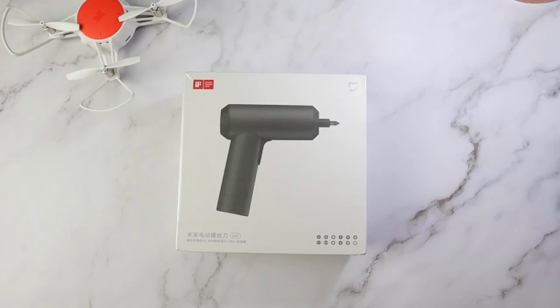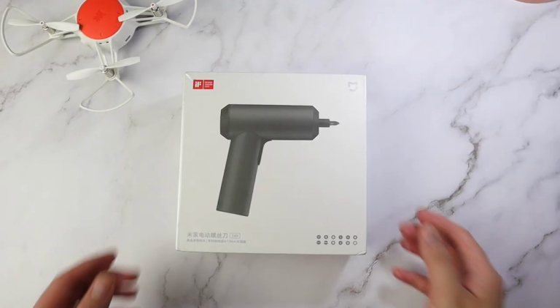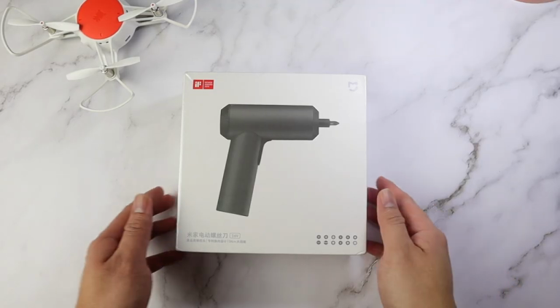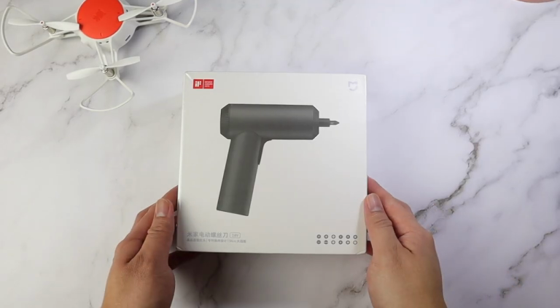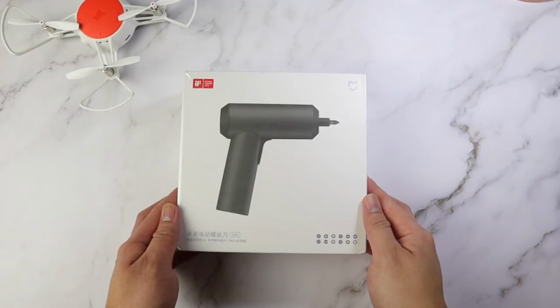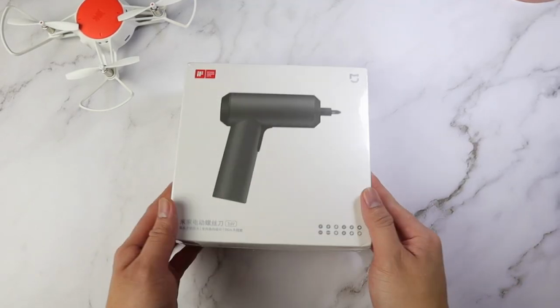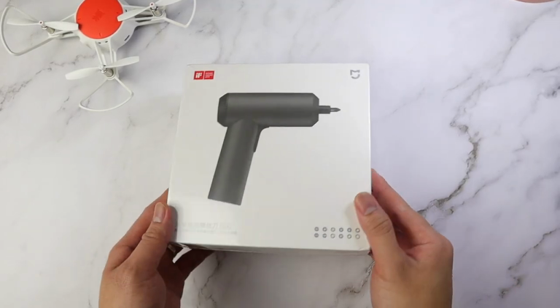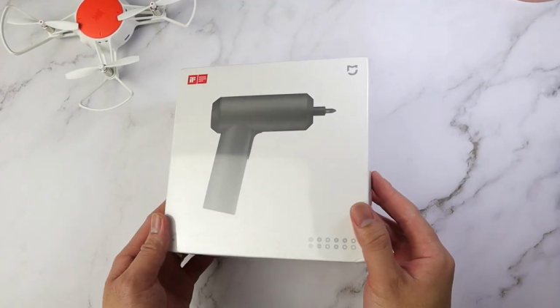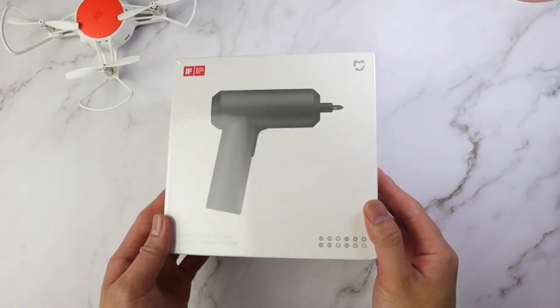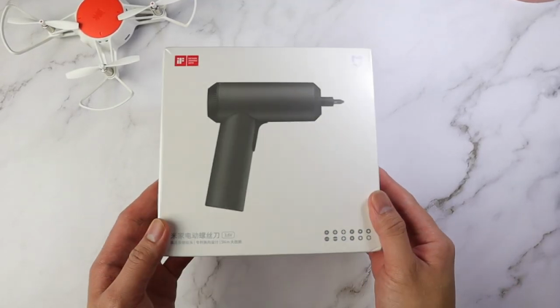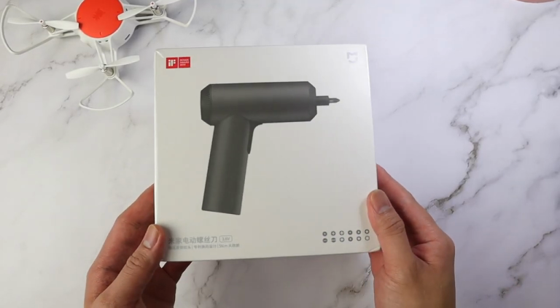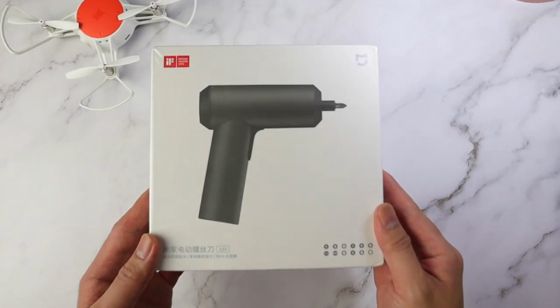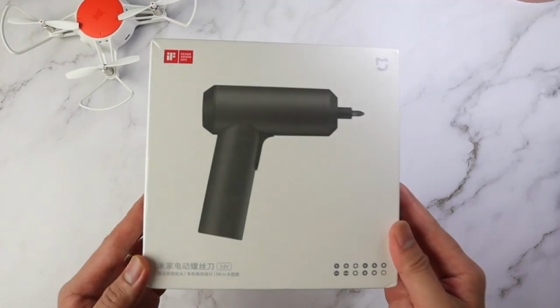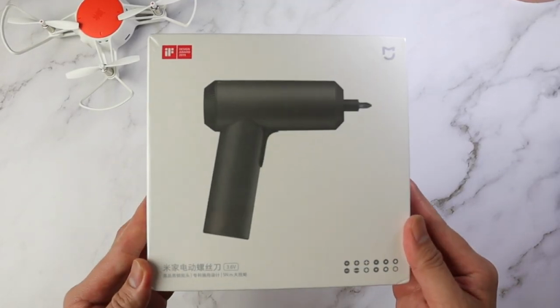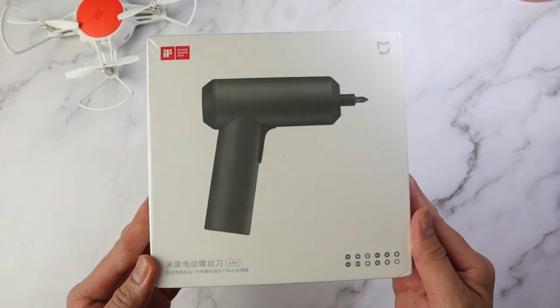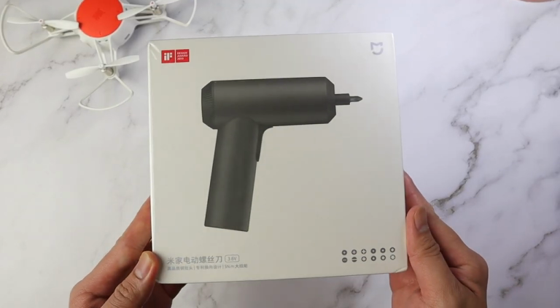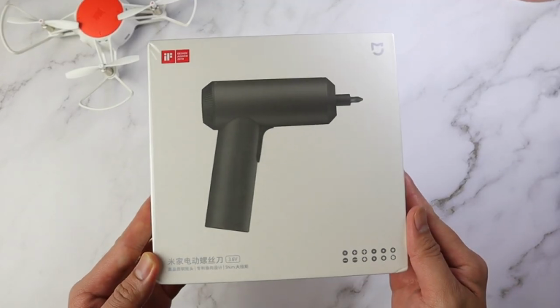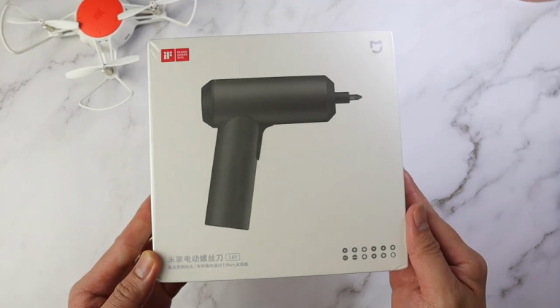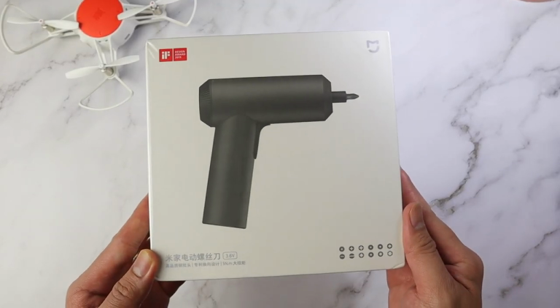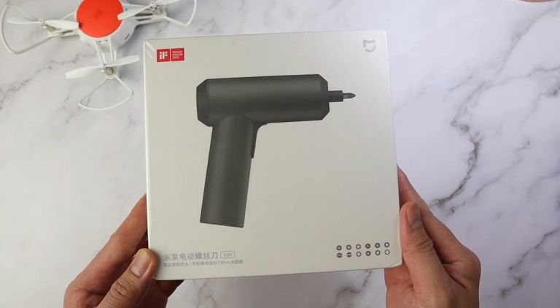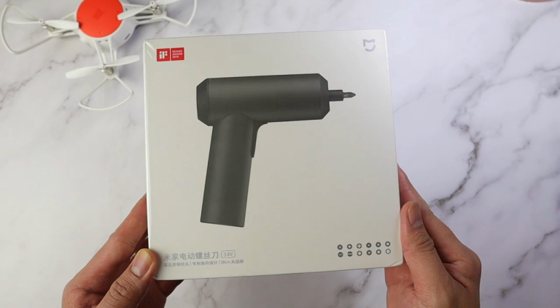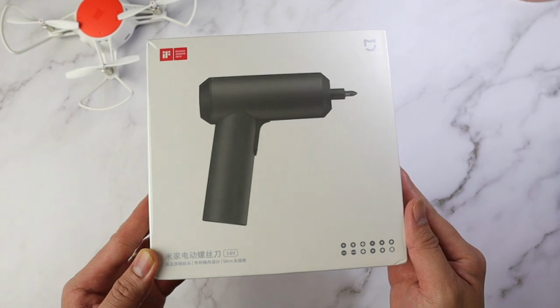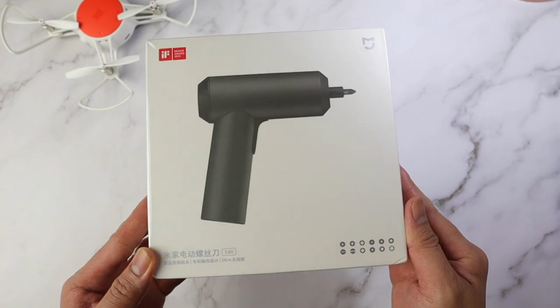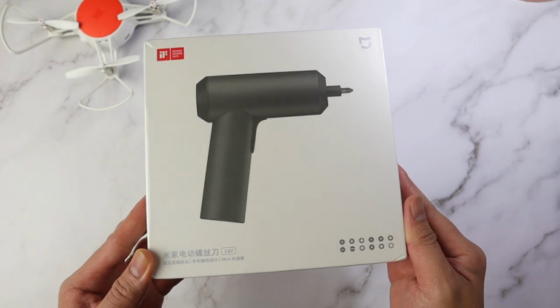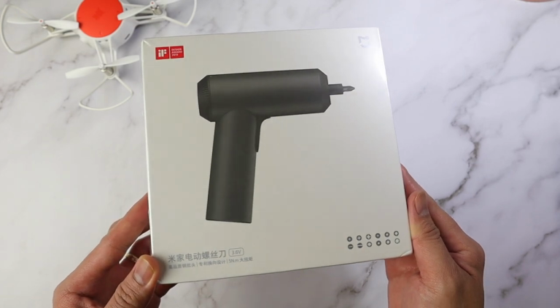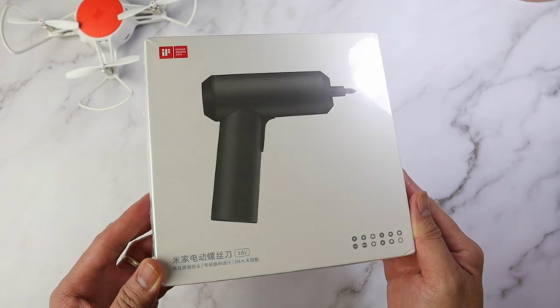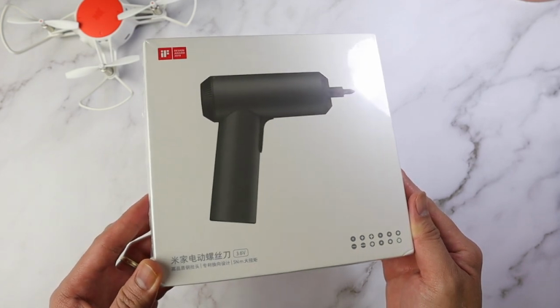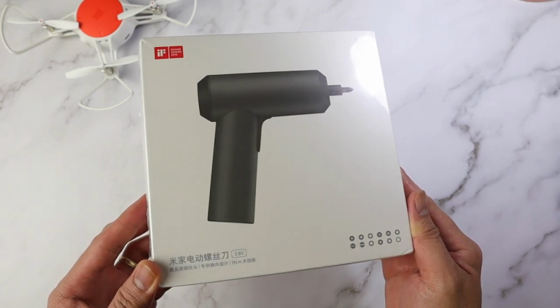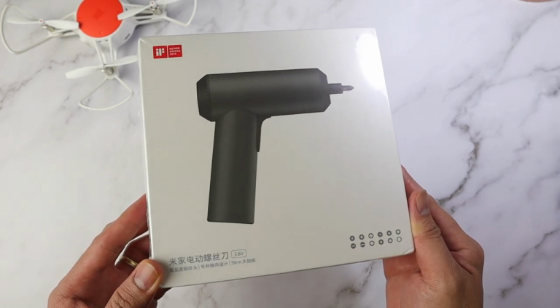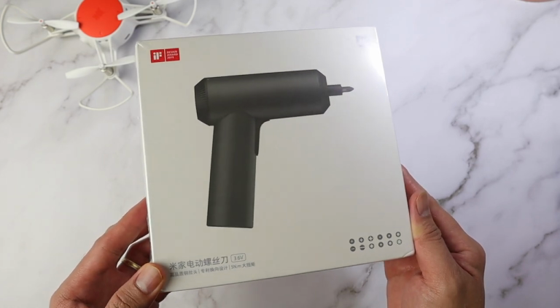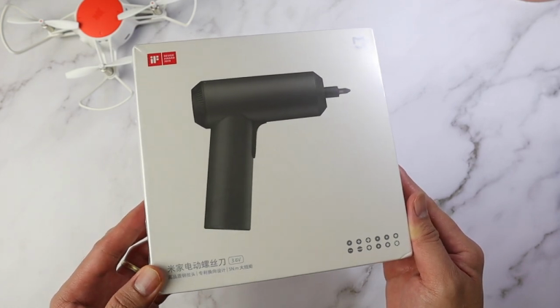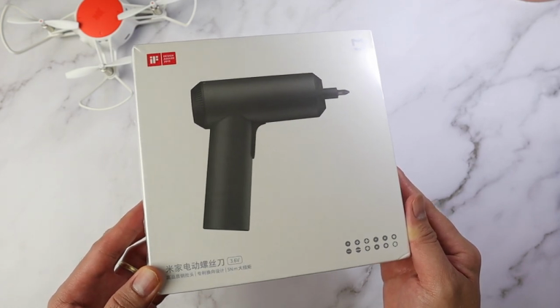What's up Xiaomi fans? Christian here. Welcome back to All About Me. I would like to thank Banggood for sending this product over.